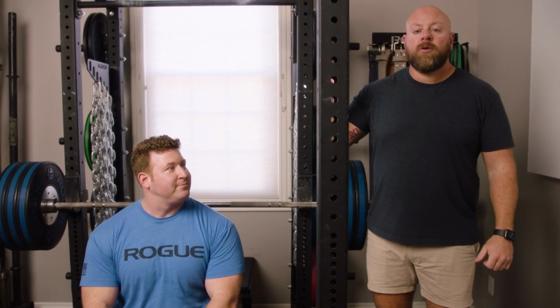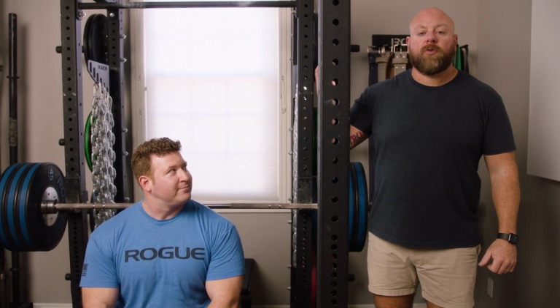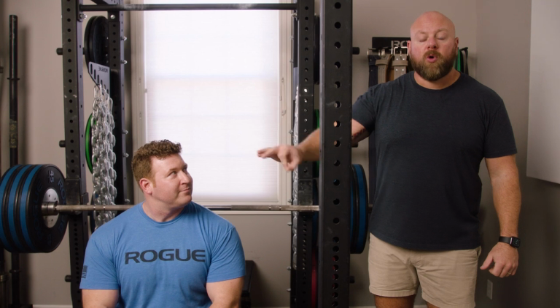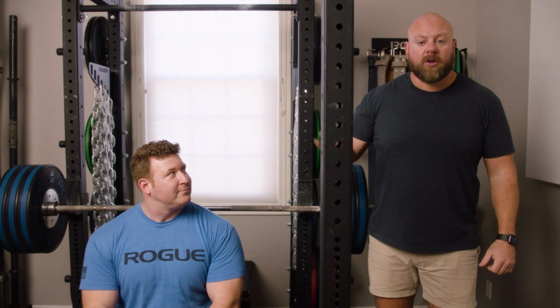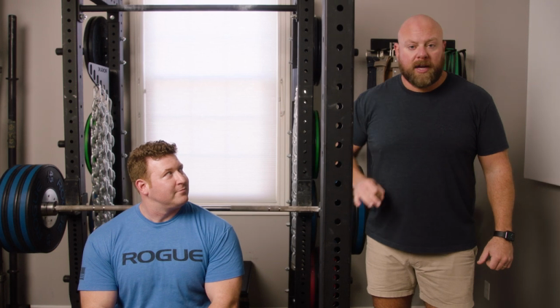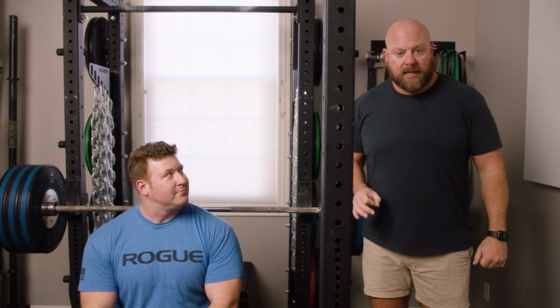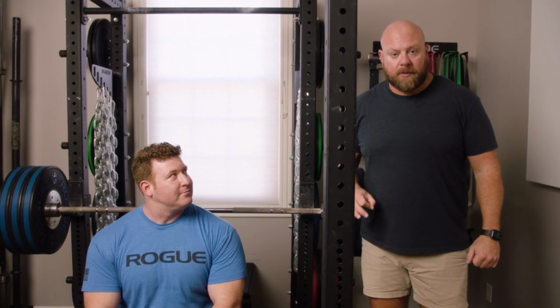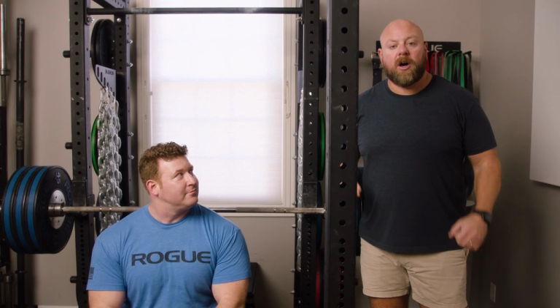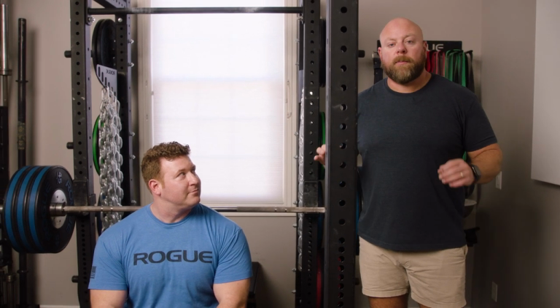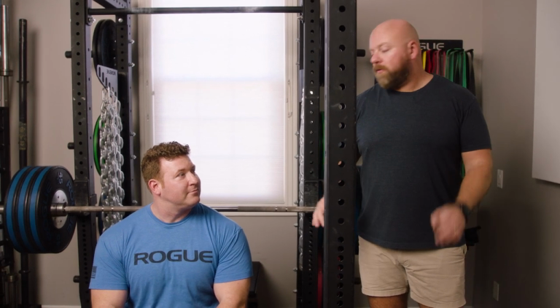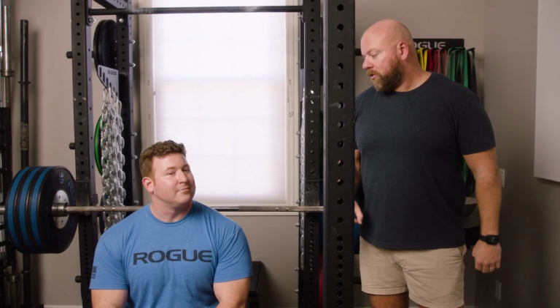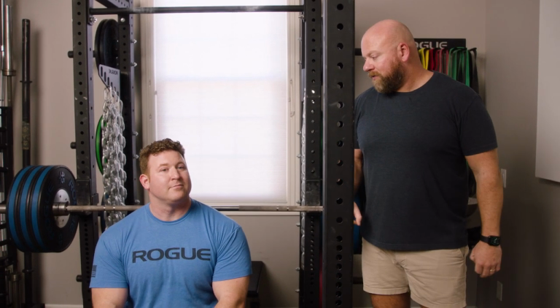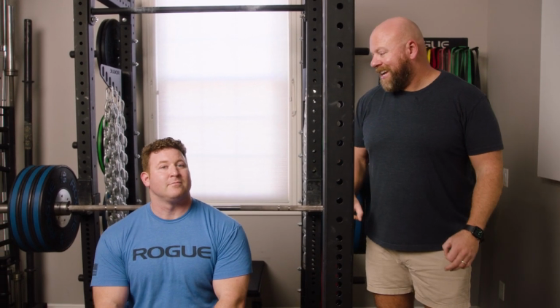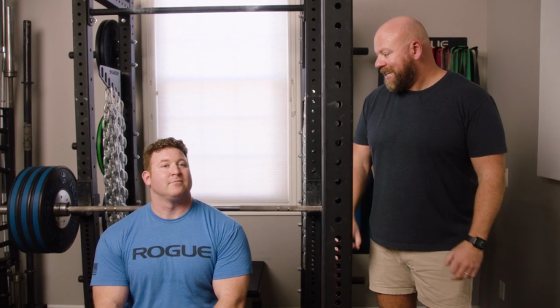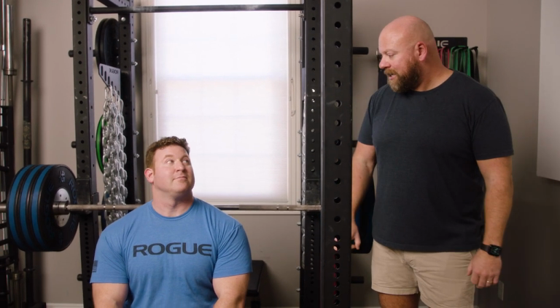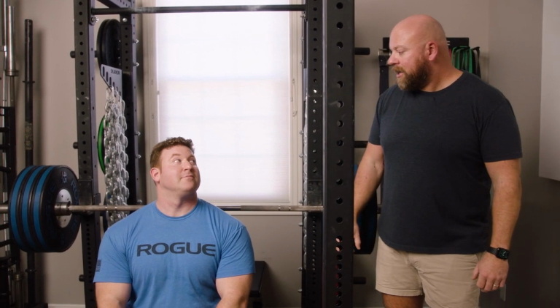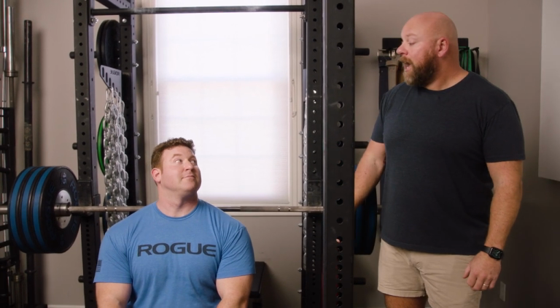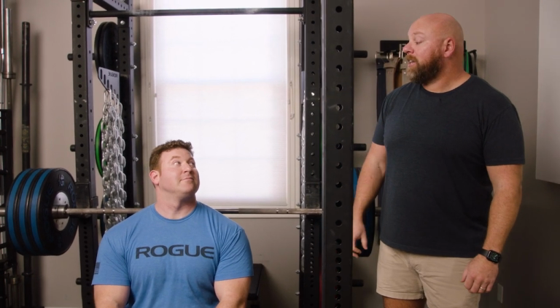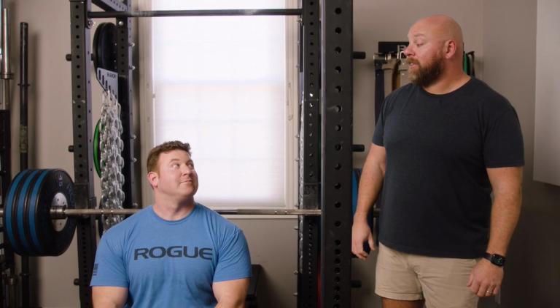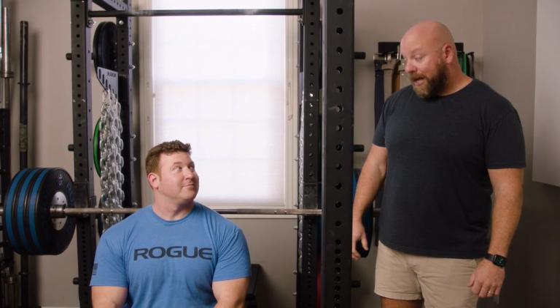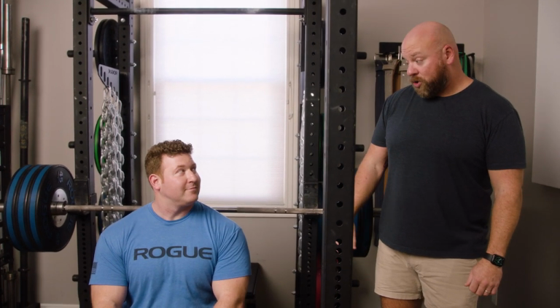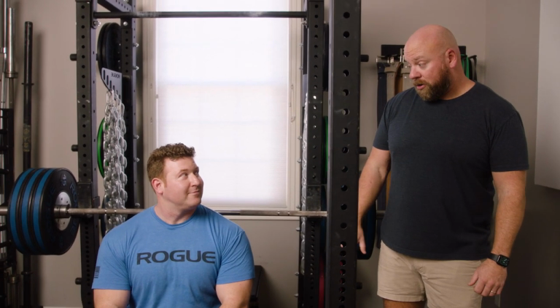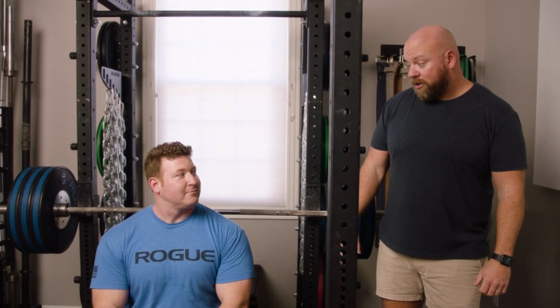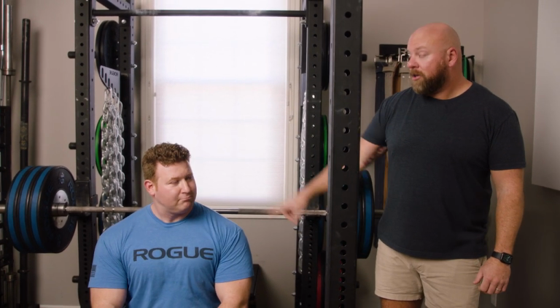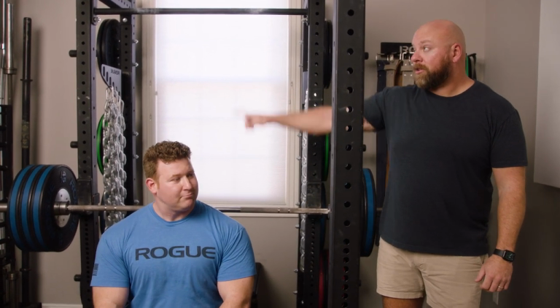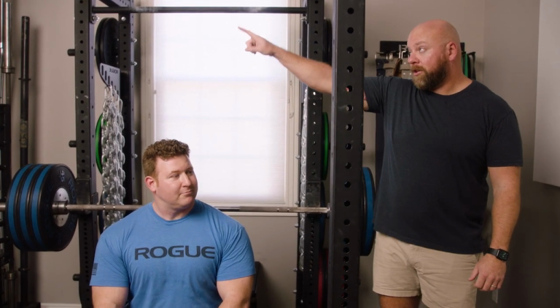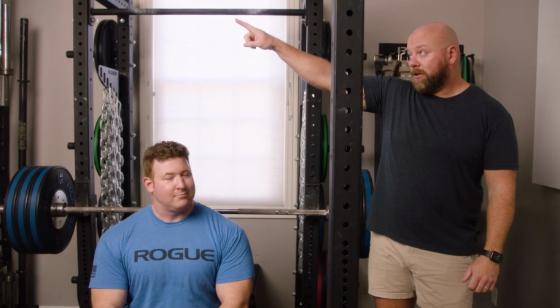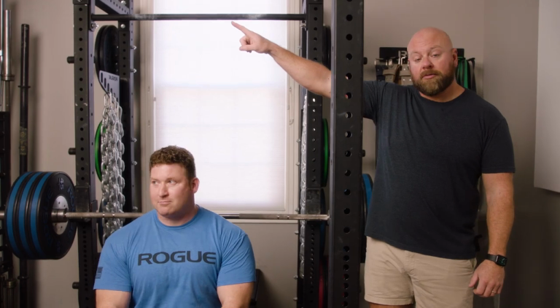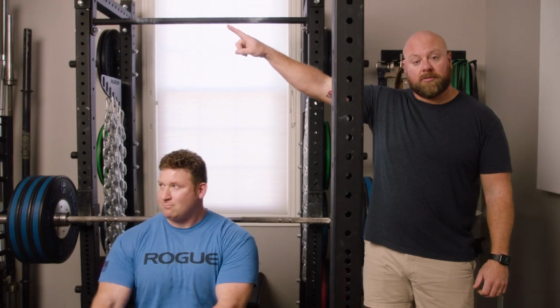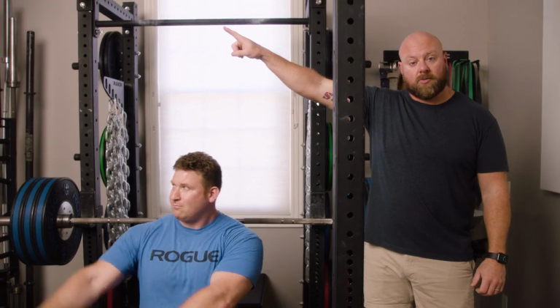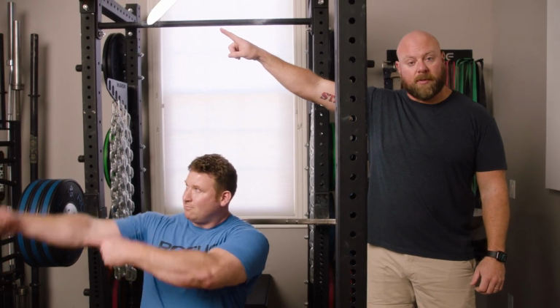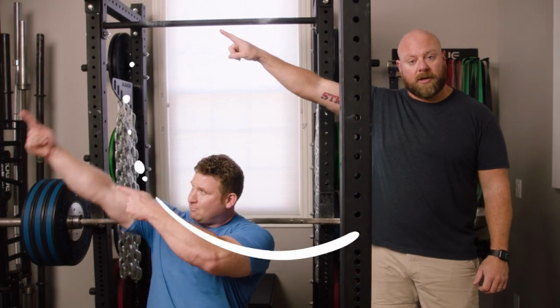For more great tips on improving your lifting technique and getting a lot stronger, click the link right up there.